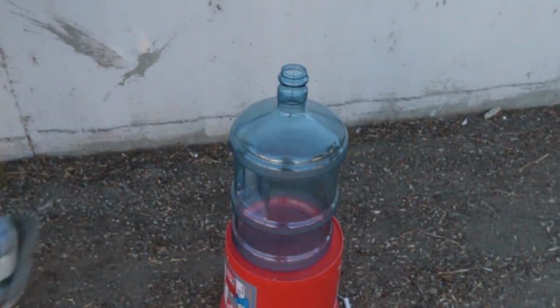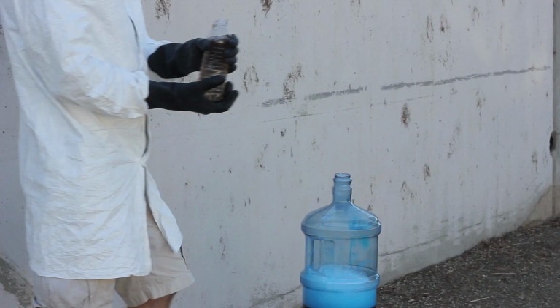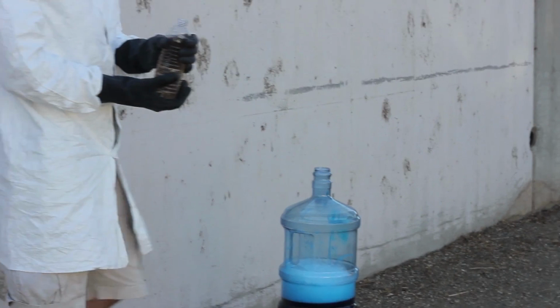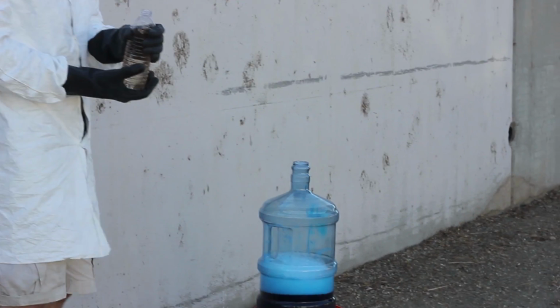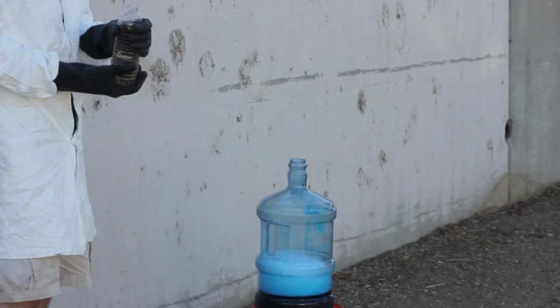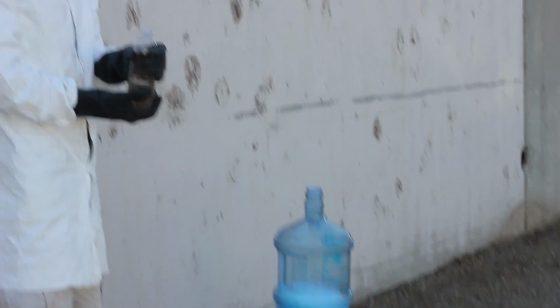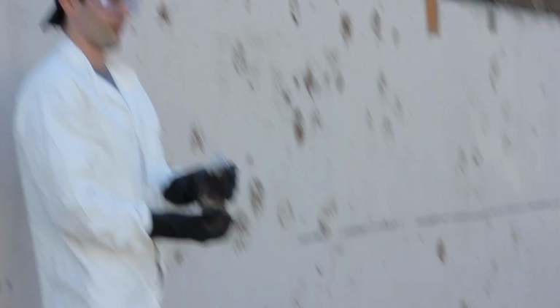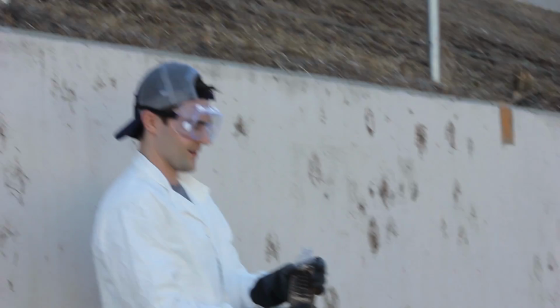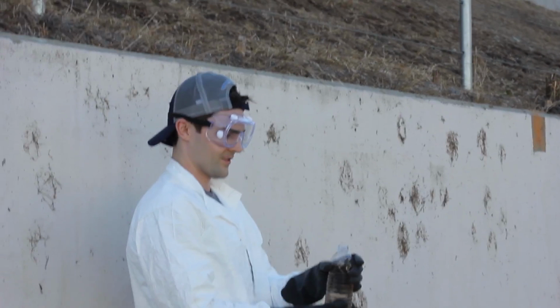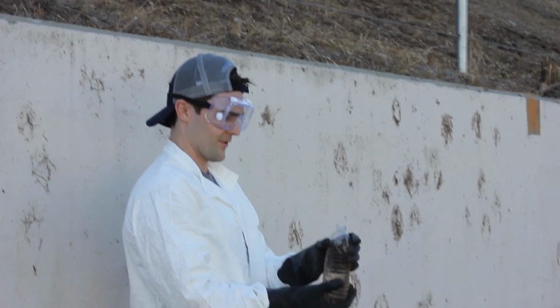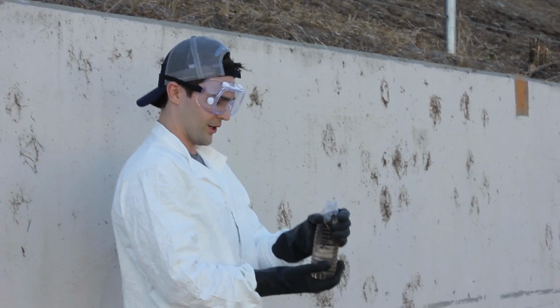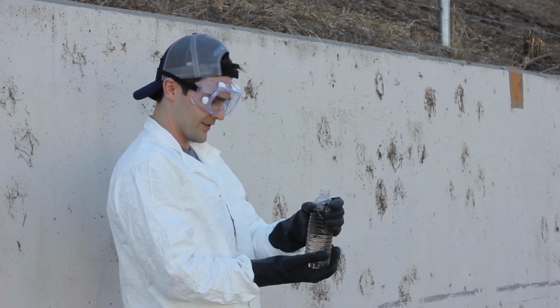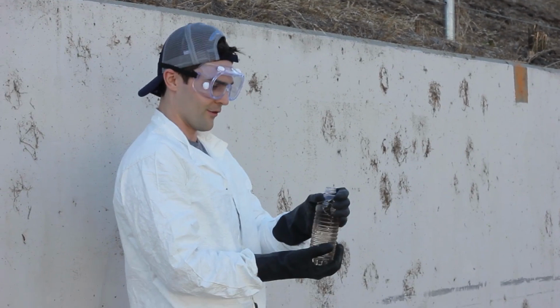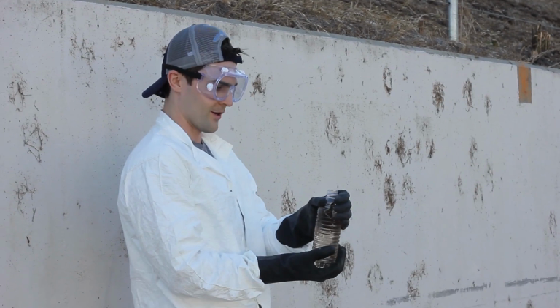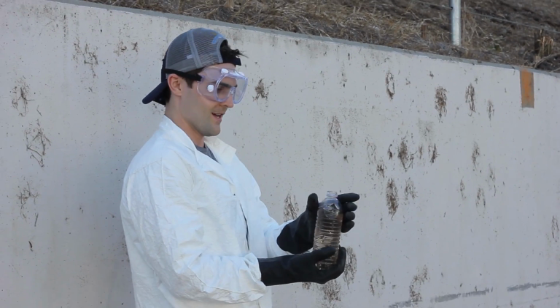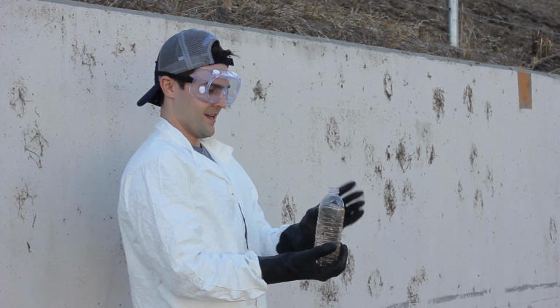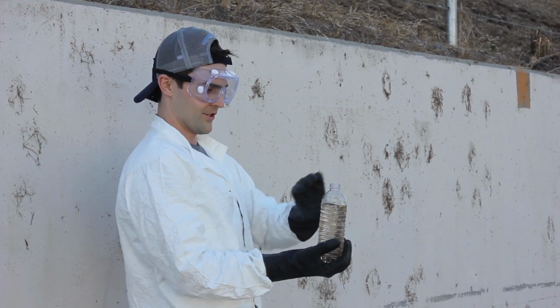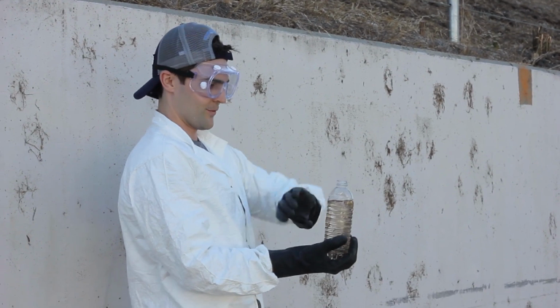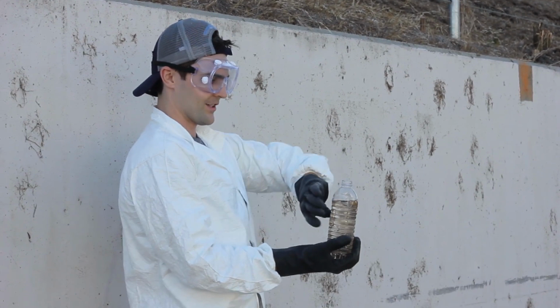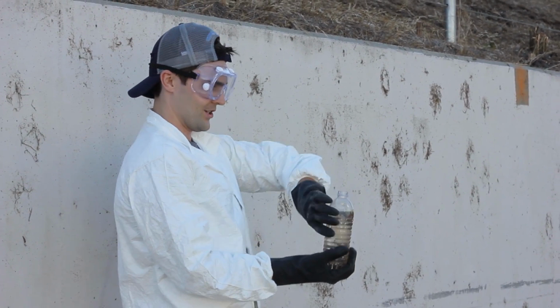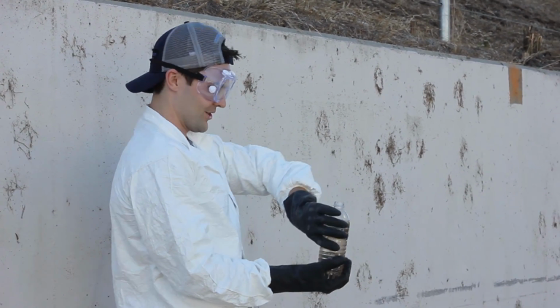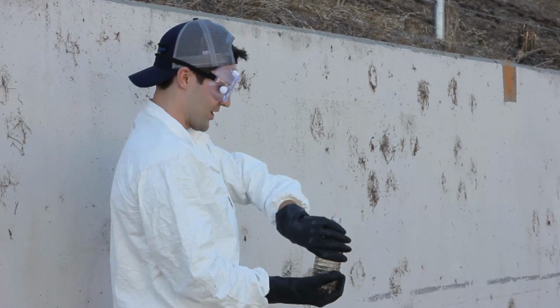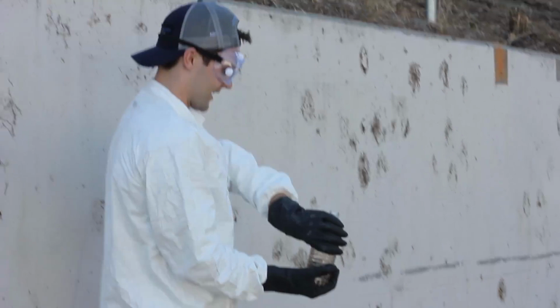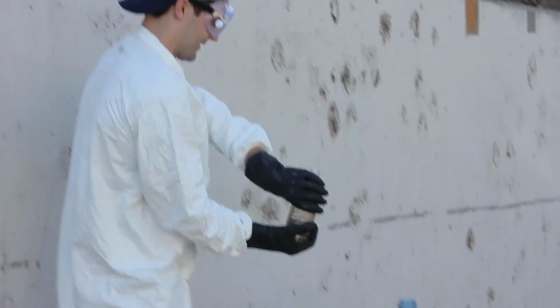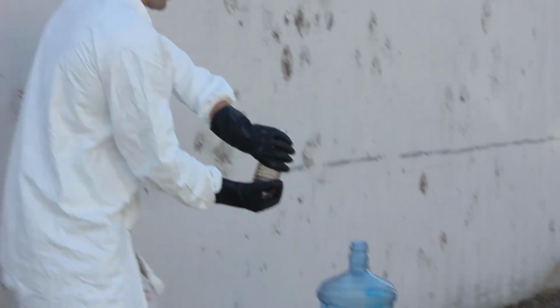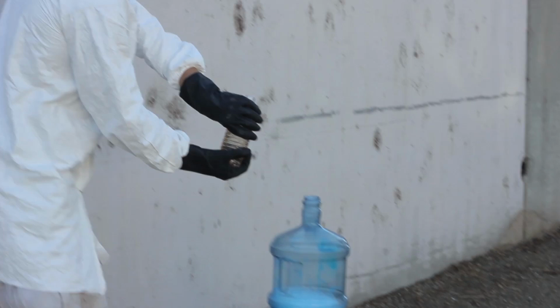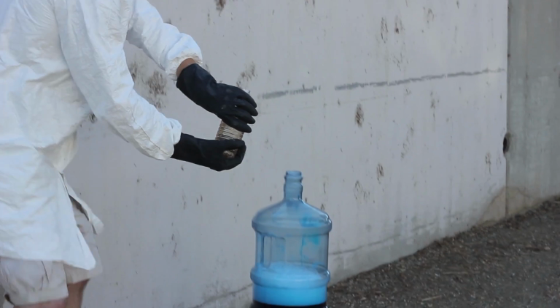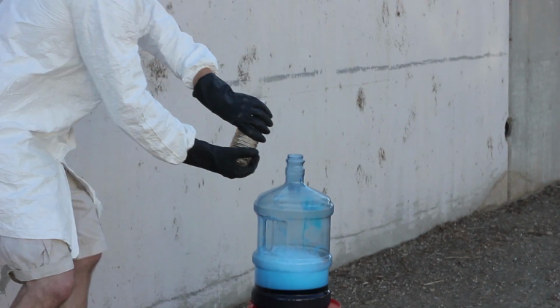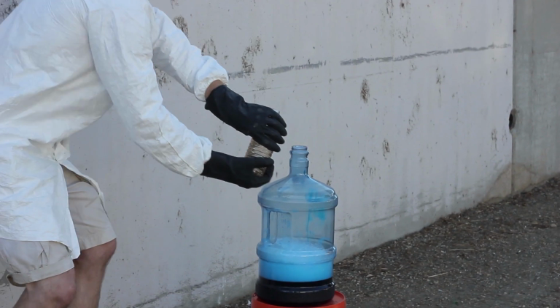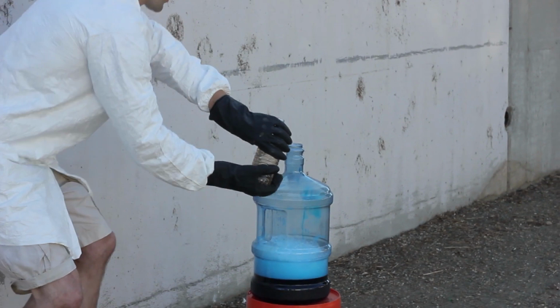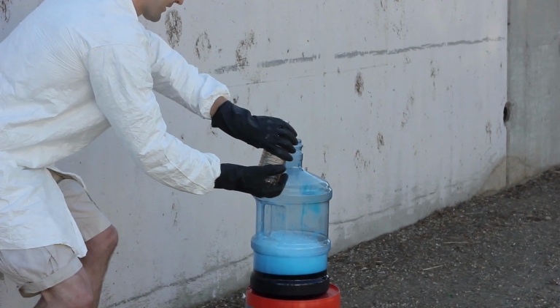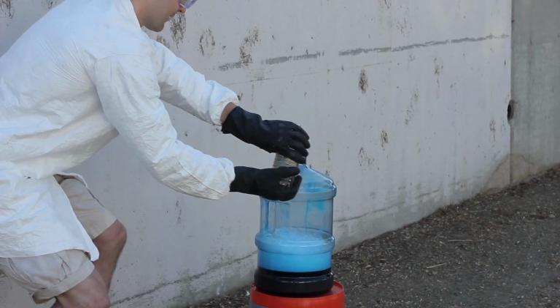Alright, never been done before. I'm gonna turn this over and direct inject. Here we go.